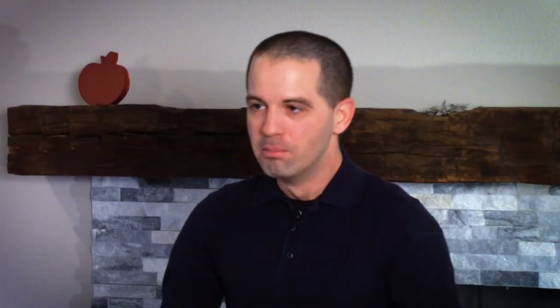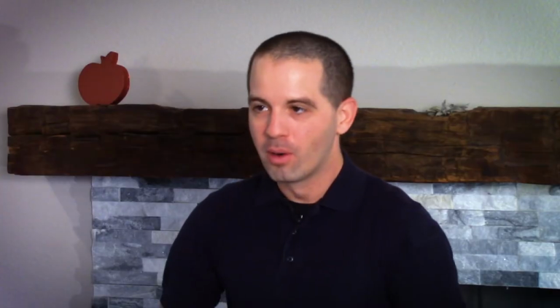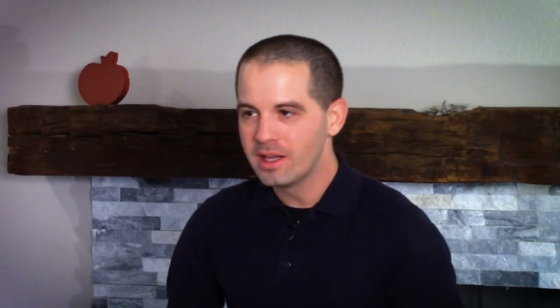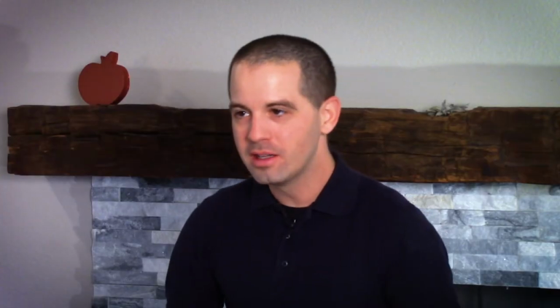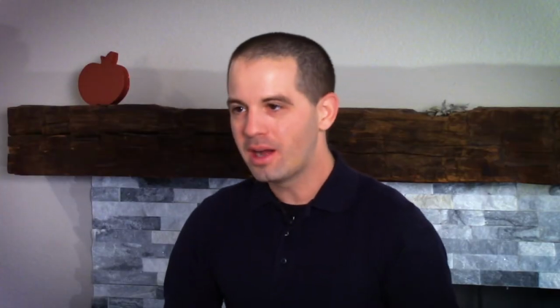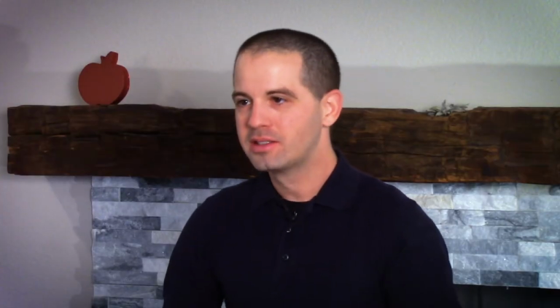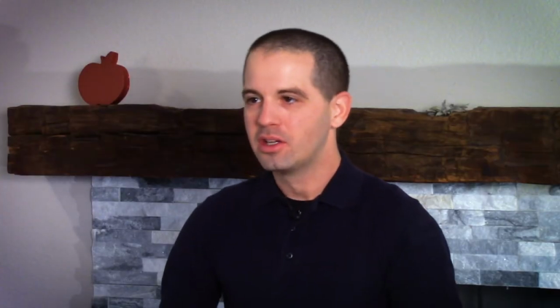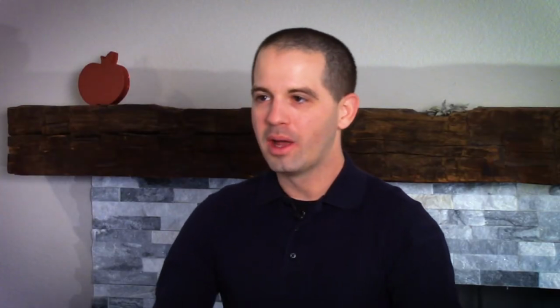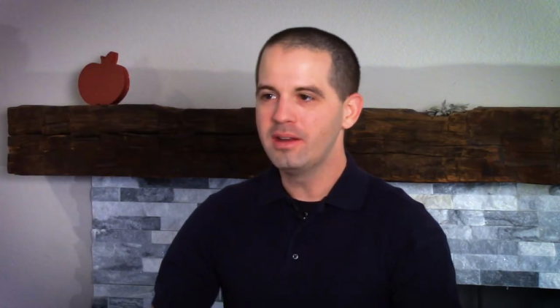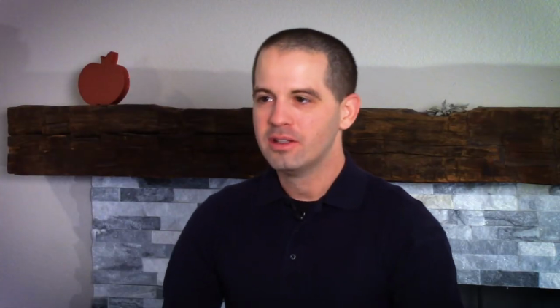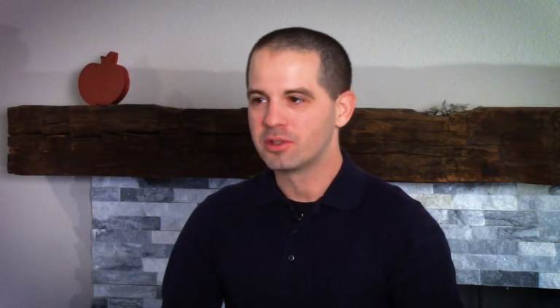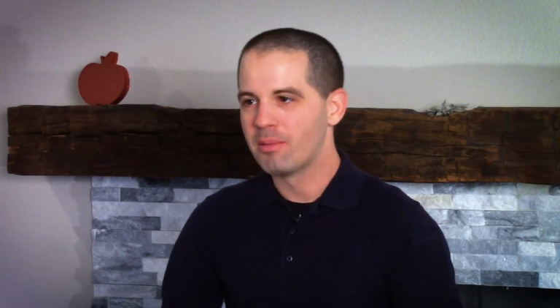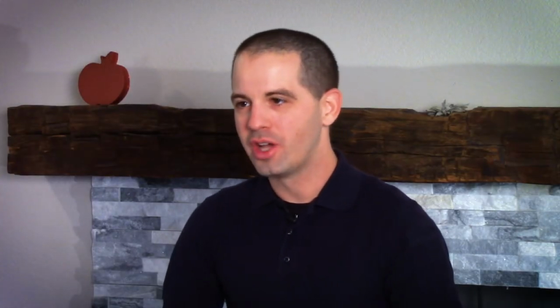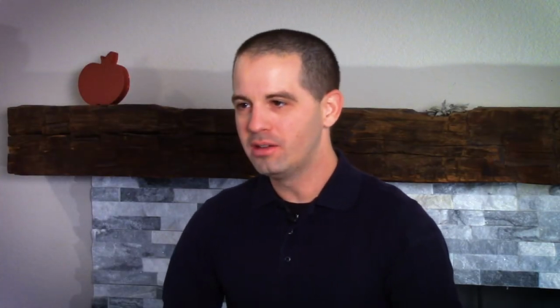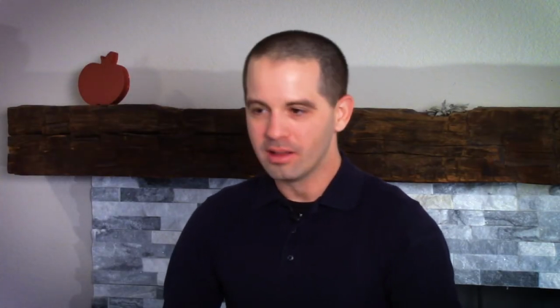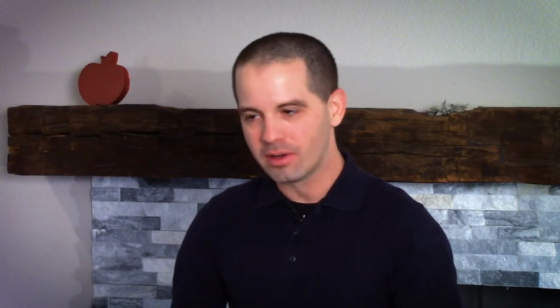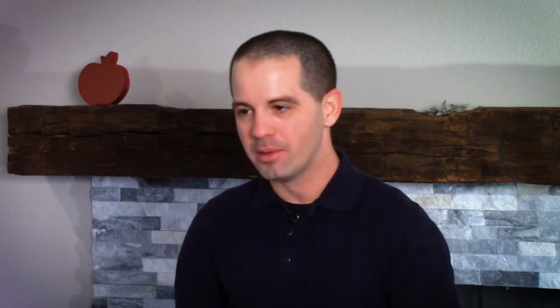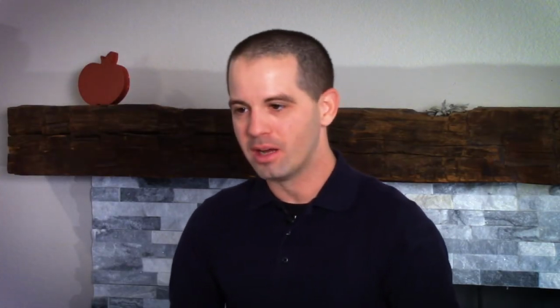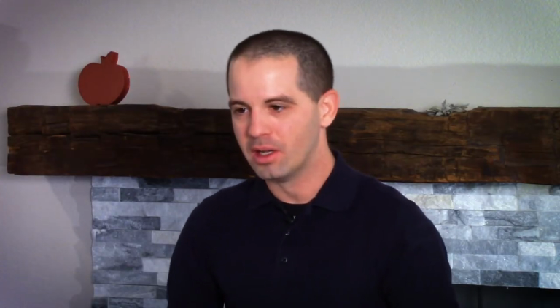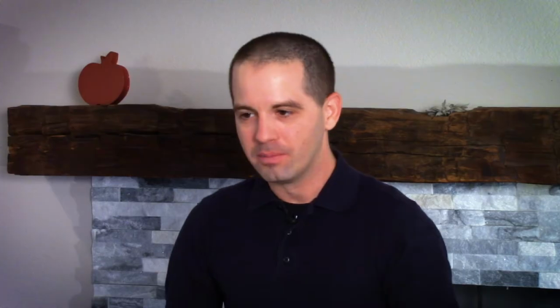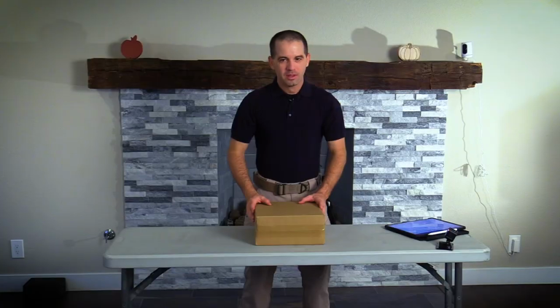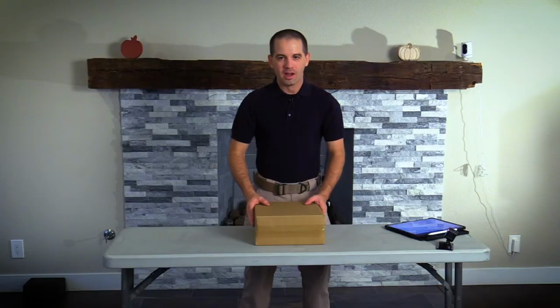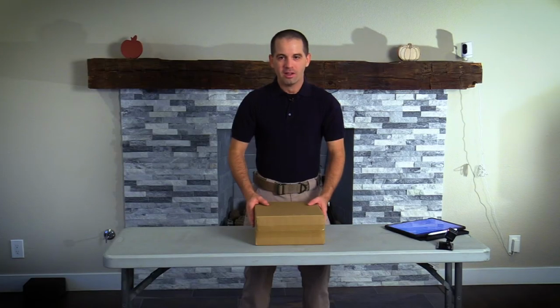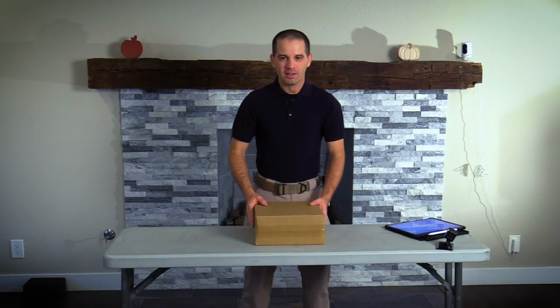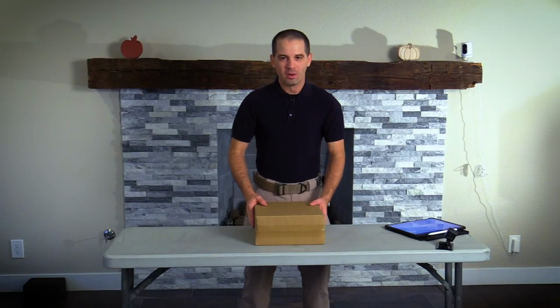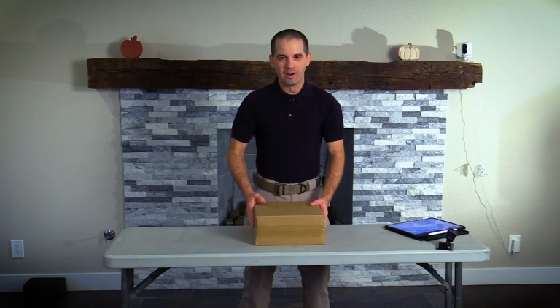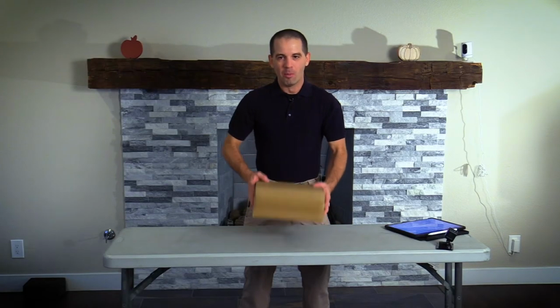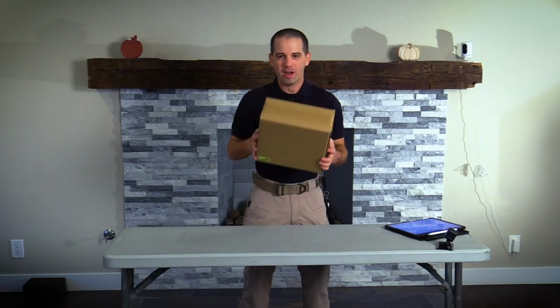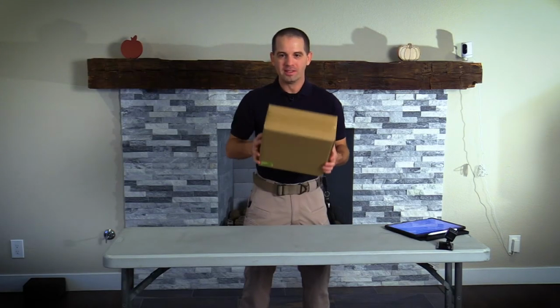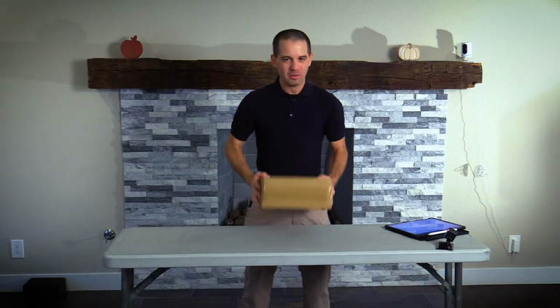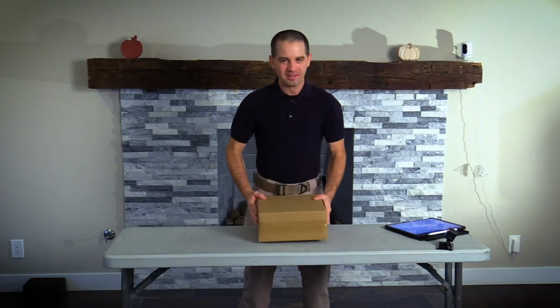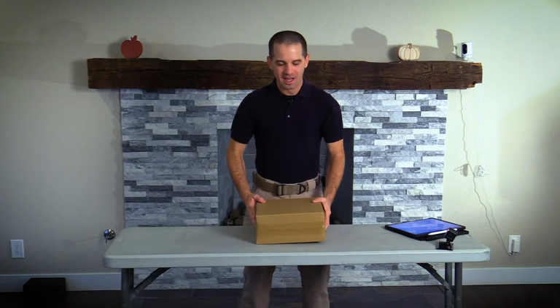Before we get into the box, go ahead and subscribe to the channel and leave a comment down below. Now let's go ahead and open it up and see what's inside.